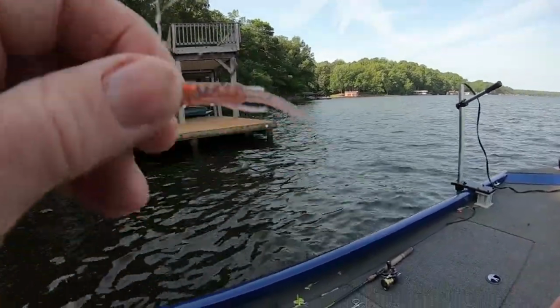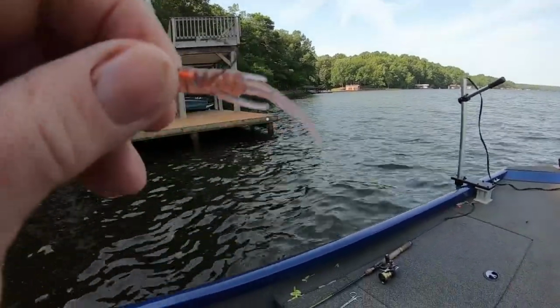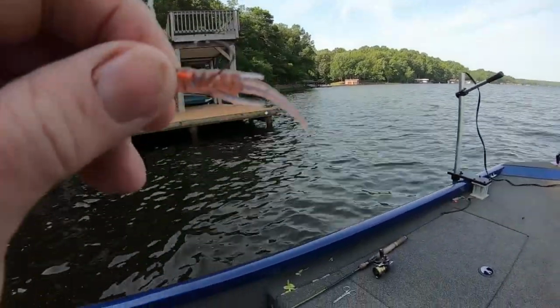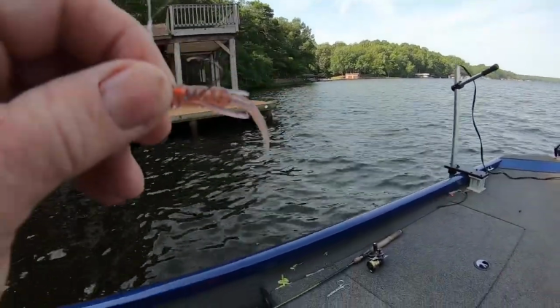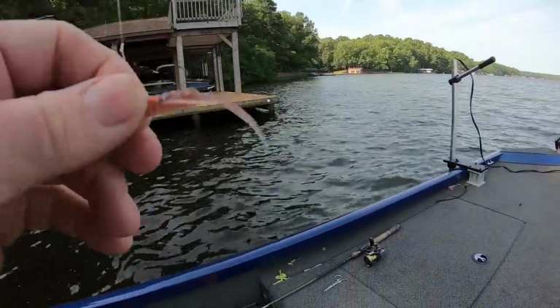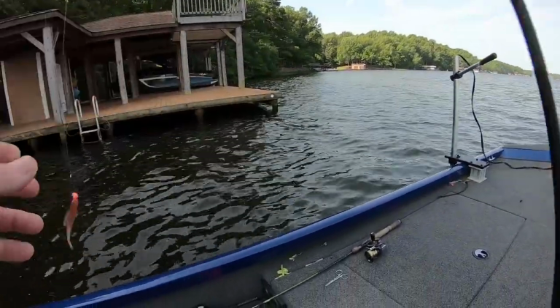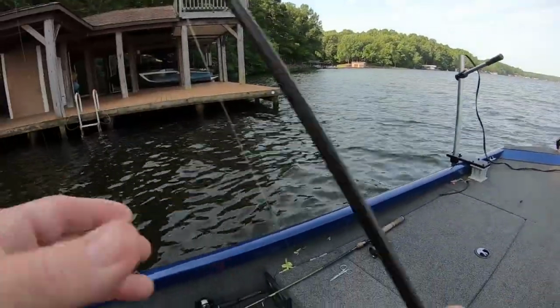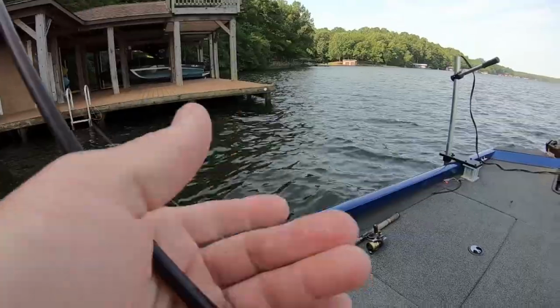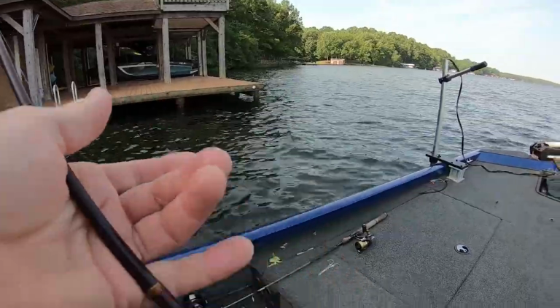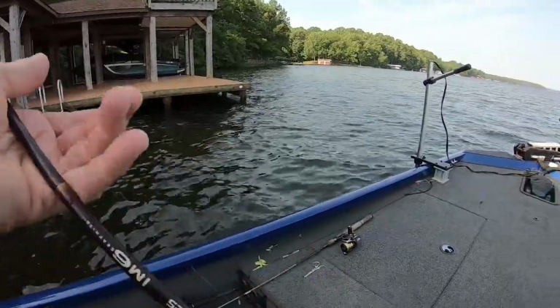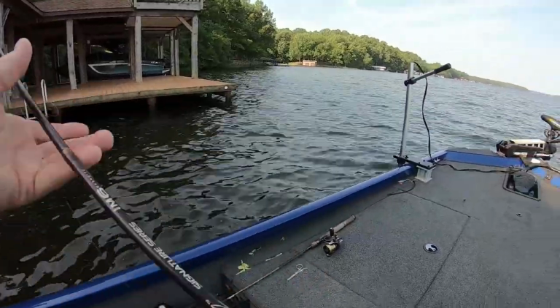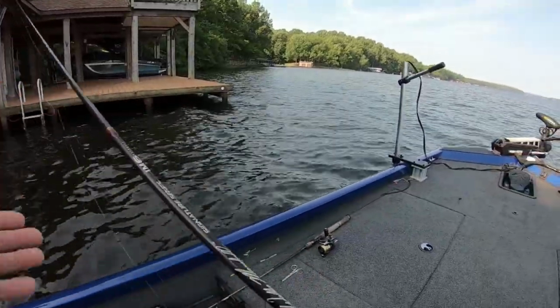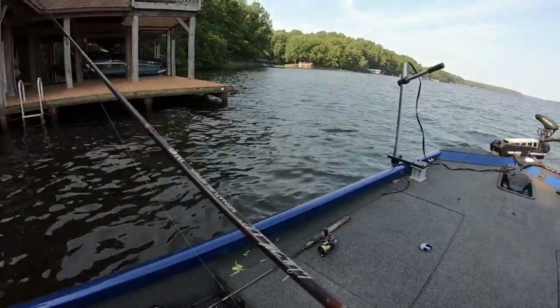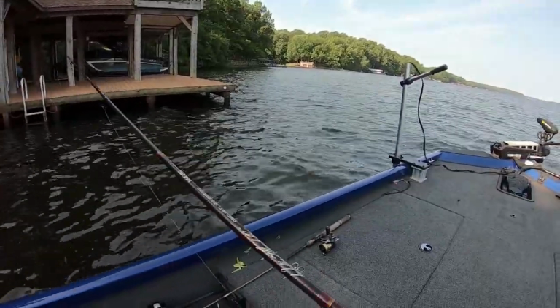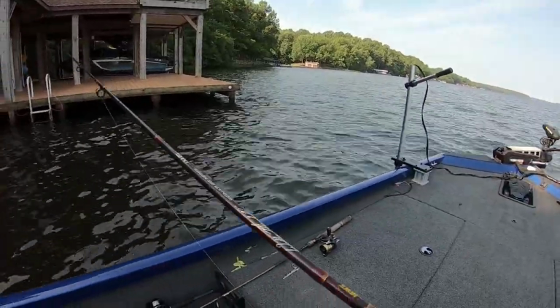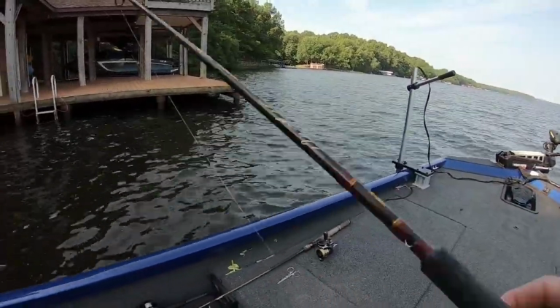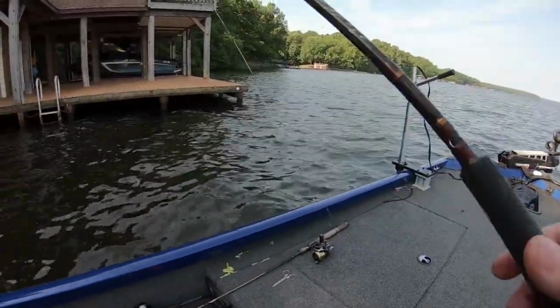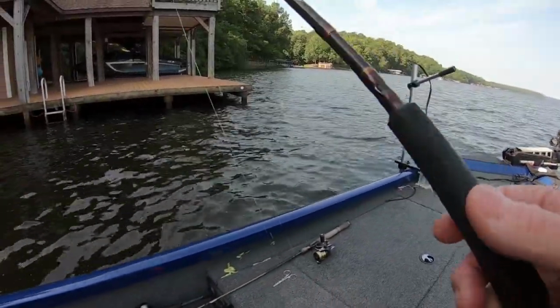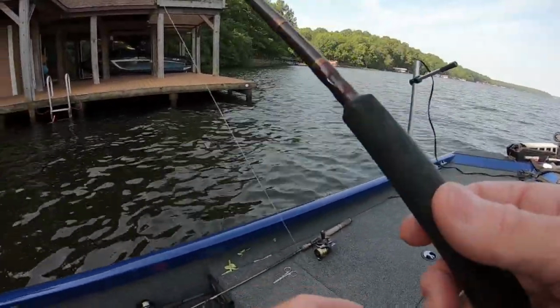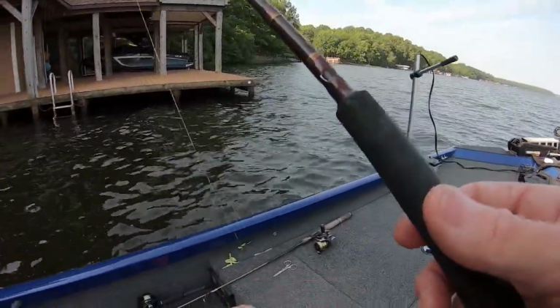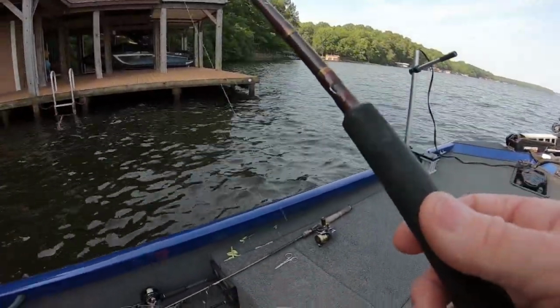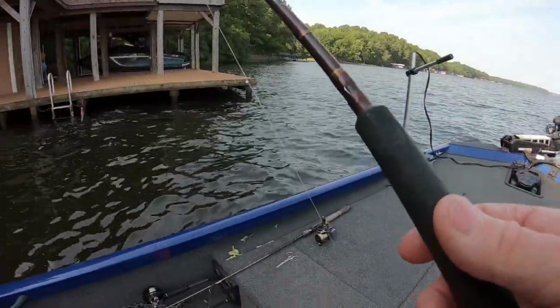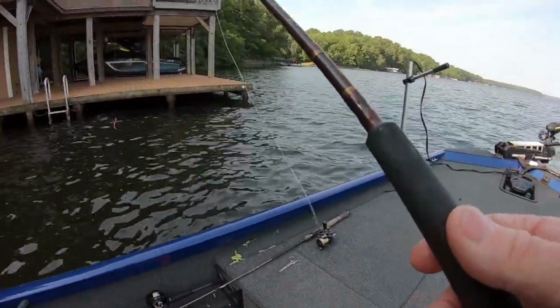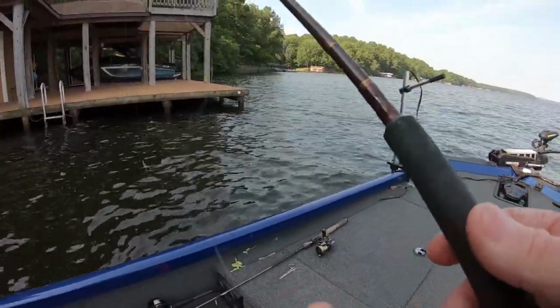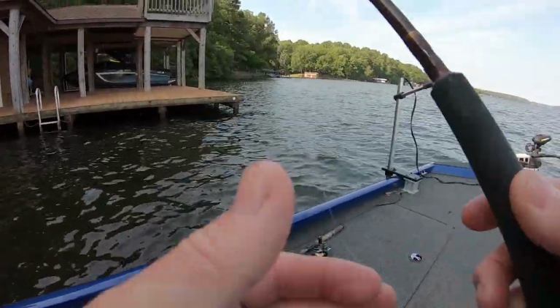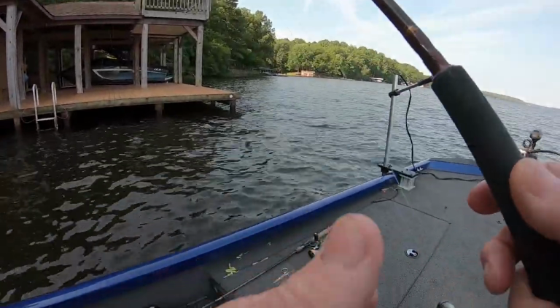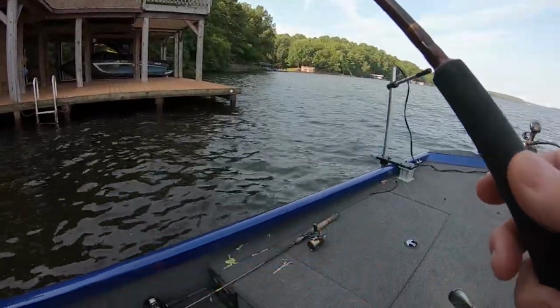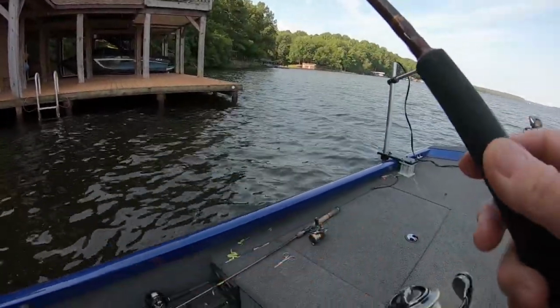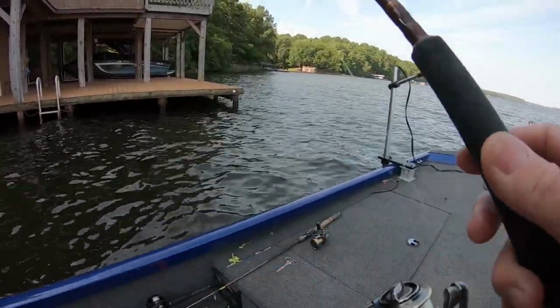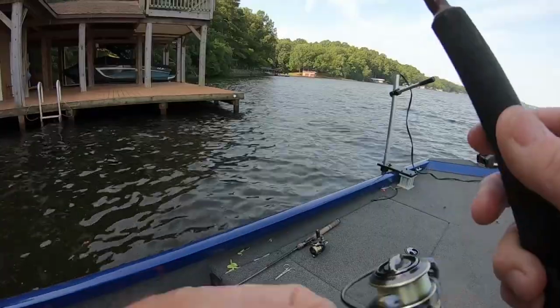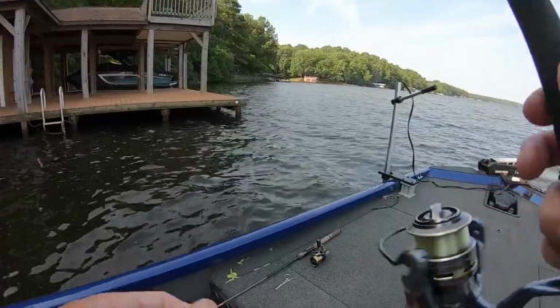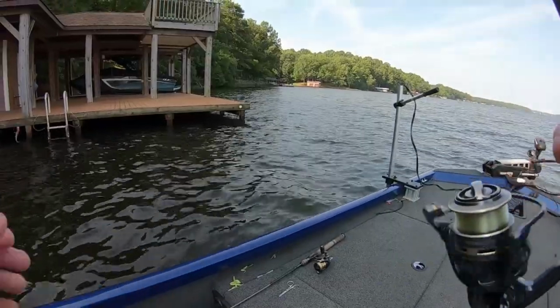New color called Wipeout — yep, that's the name of the new color, guys. It's pumpkin seed with blue and black flake. Check it out on the channel: legcountrybaits.com.